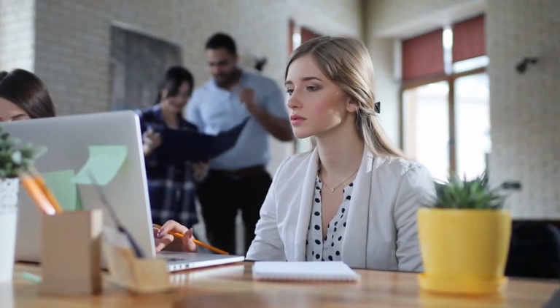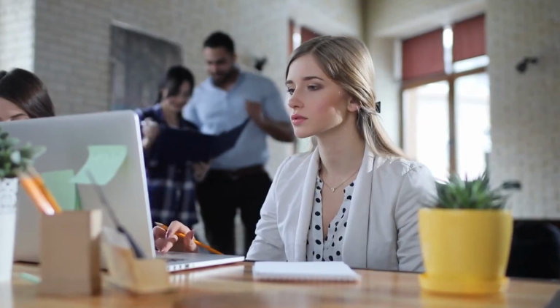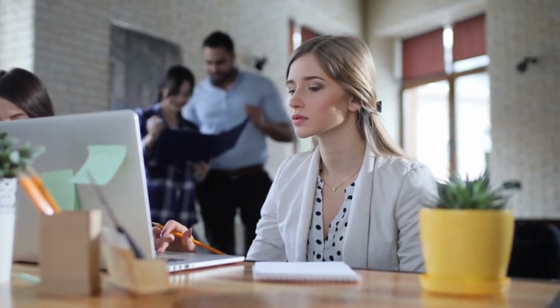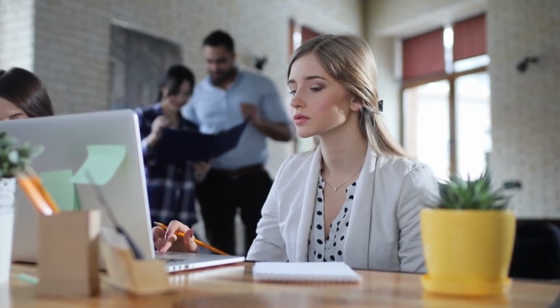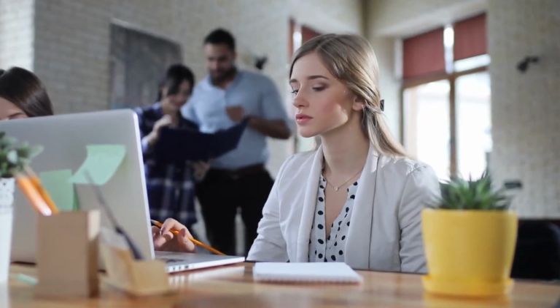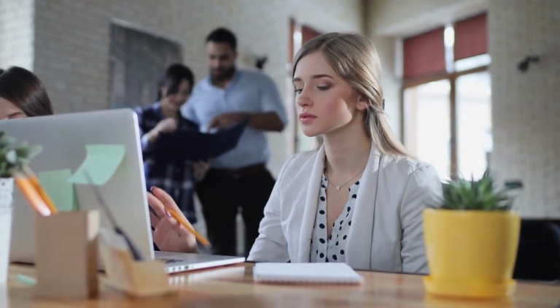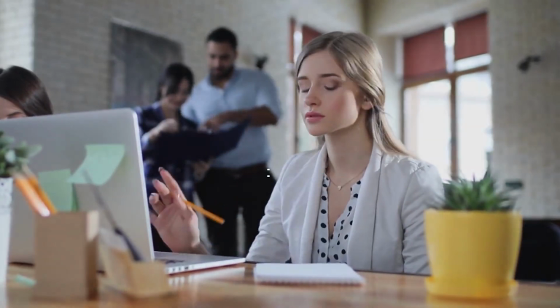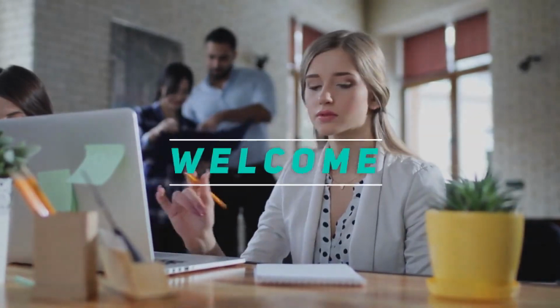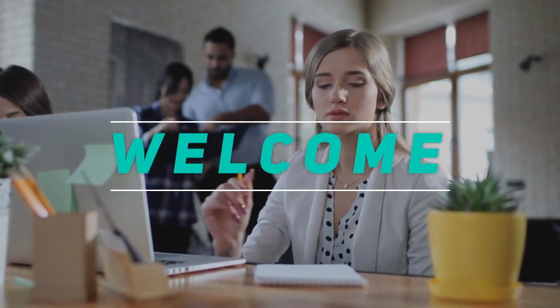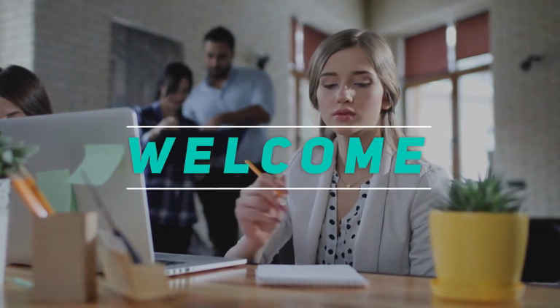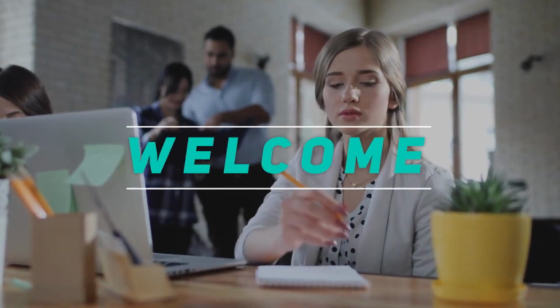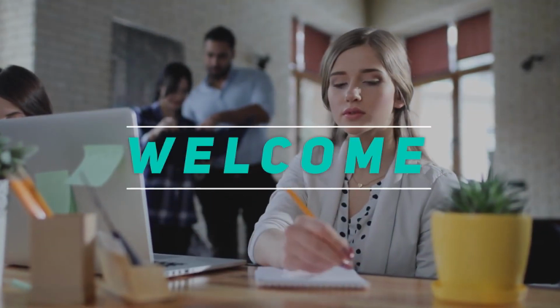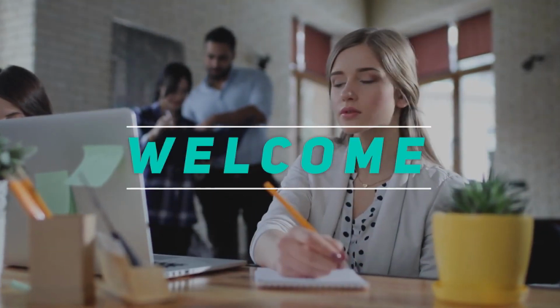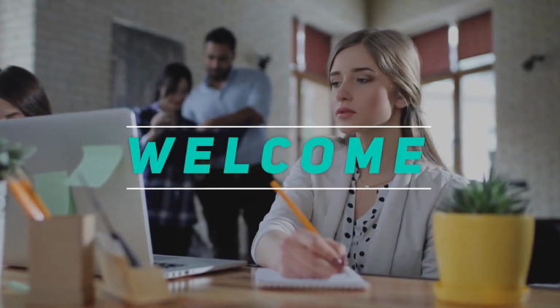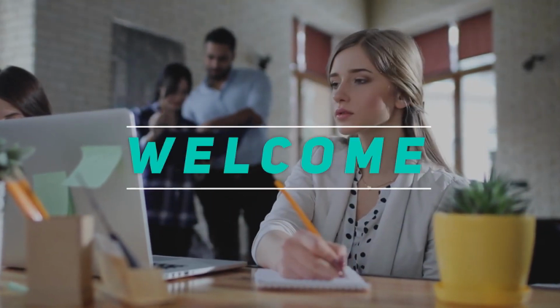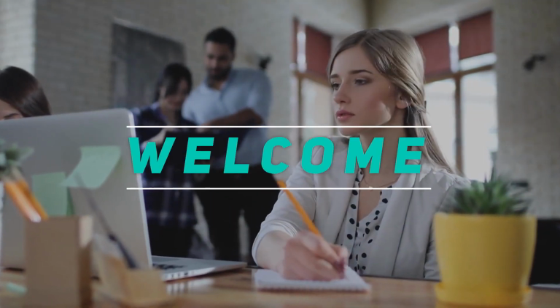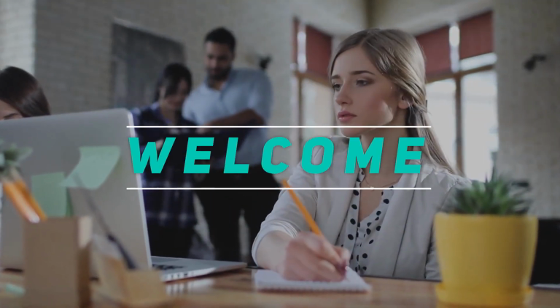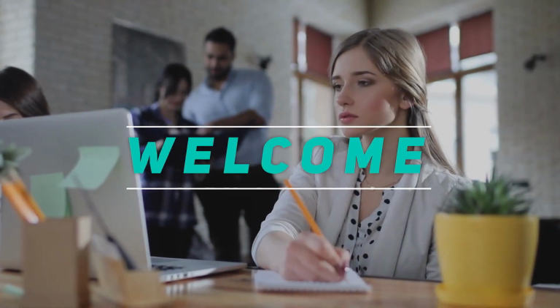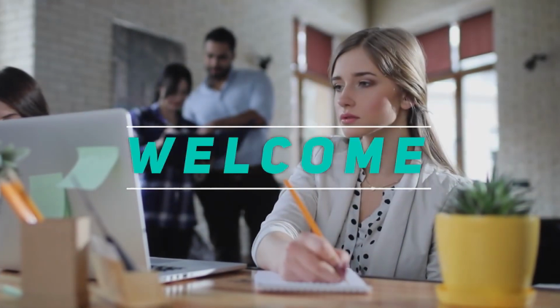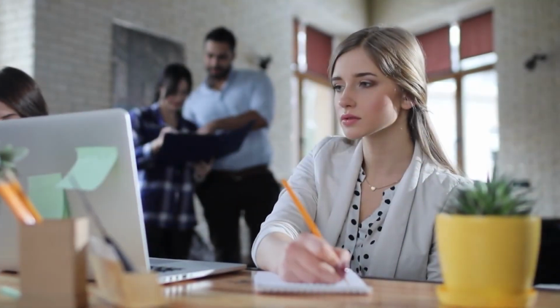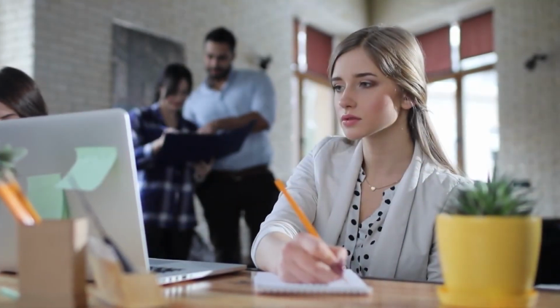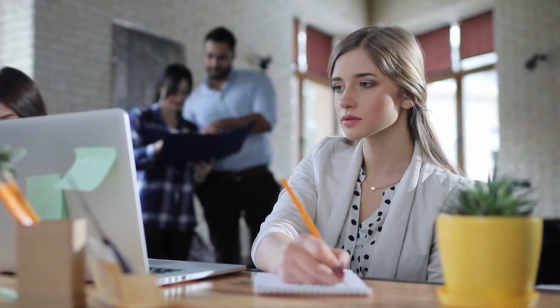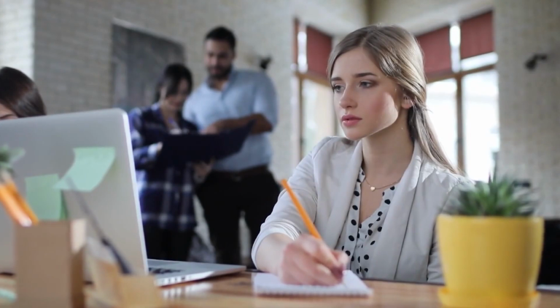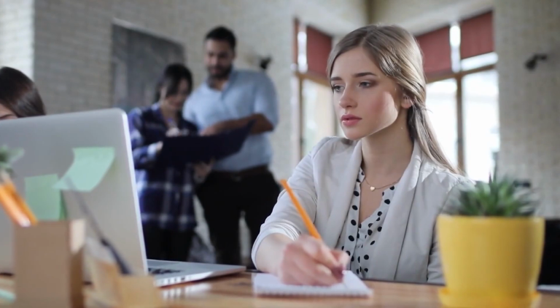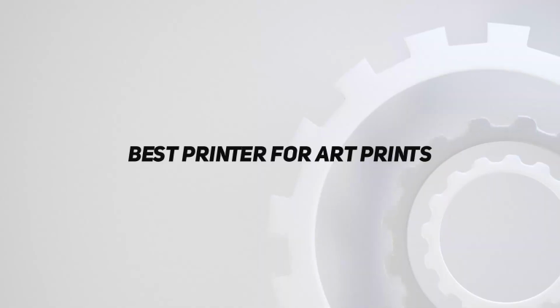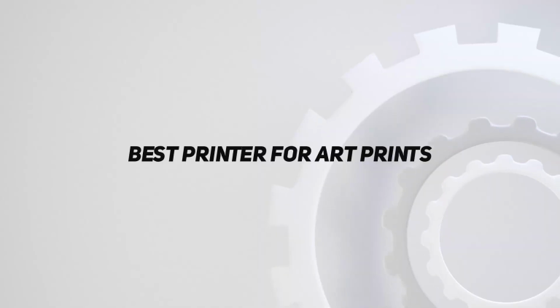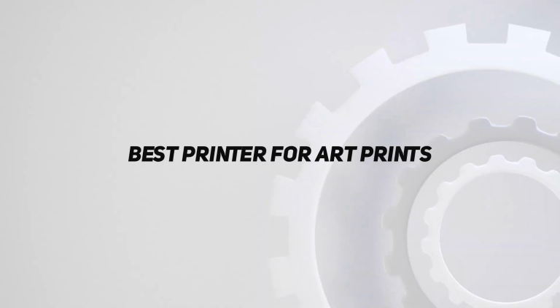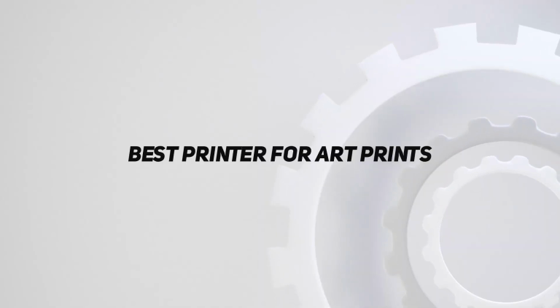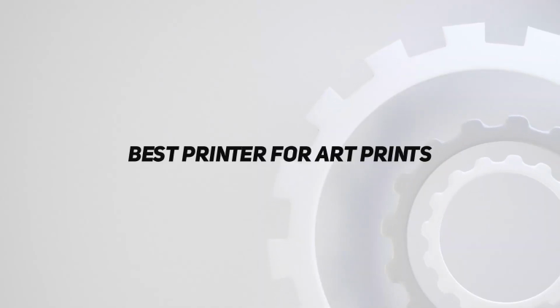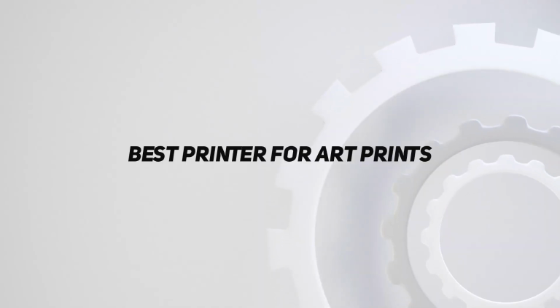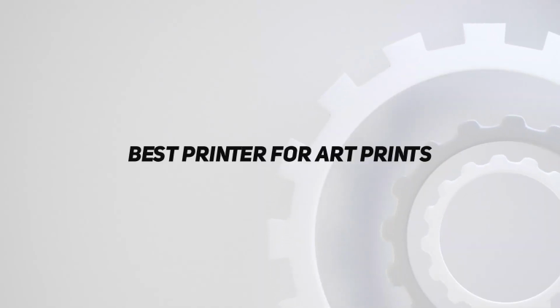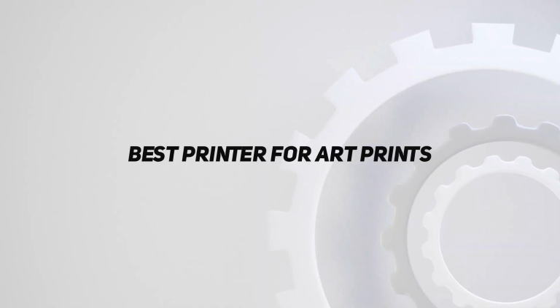Hey, welcome back to my channel. In this video, I'm gonna talk about the top 5 best printers for art prints.